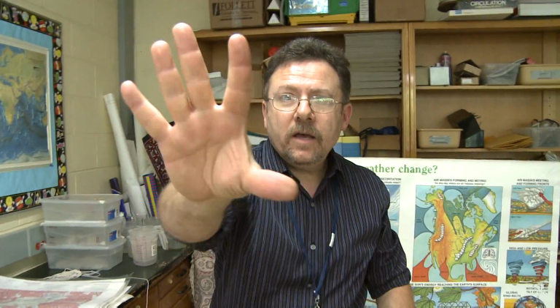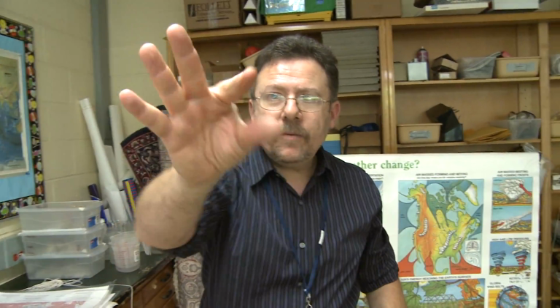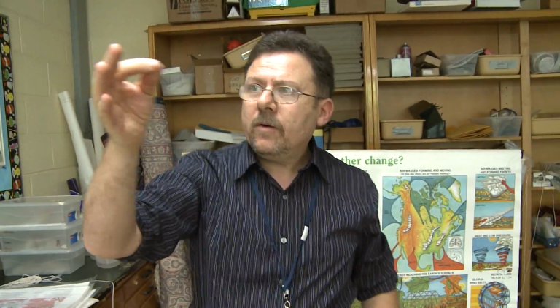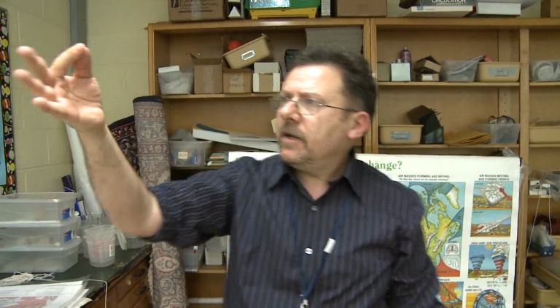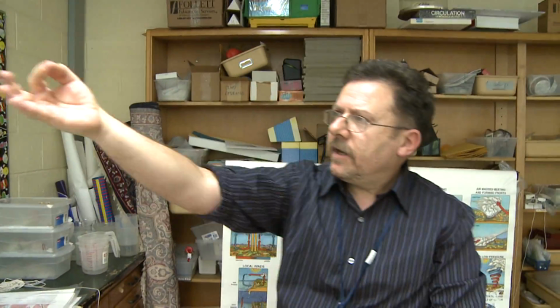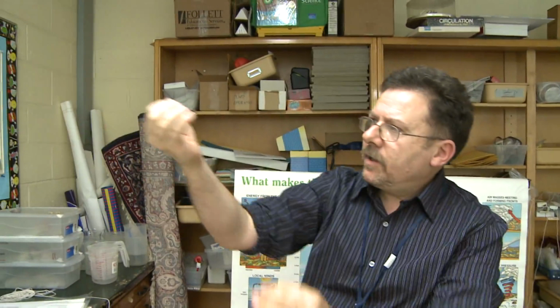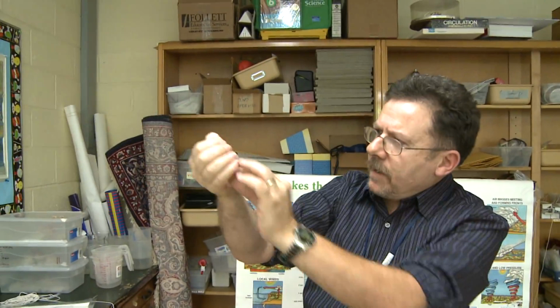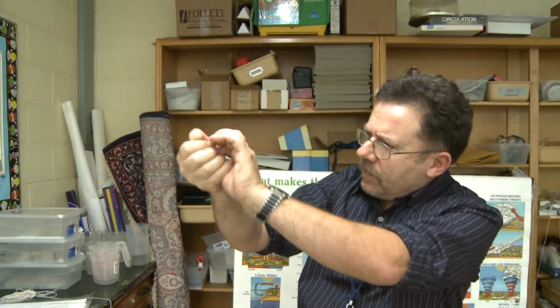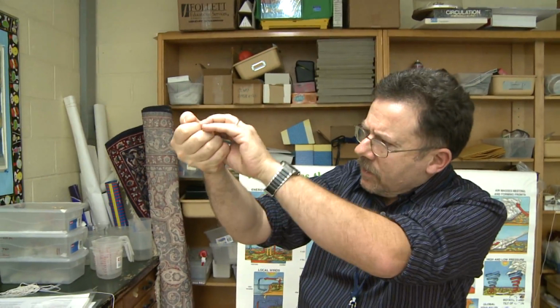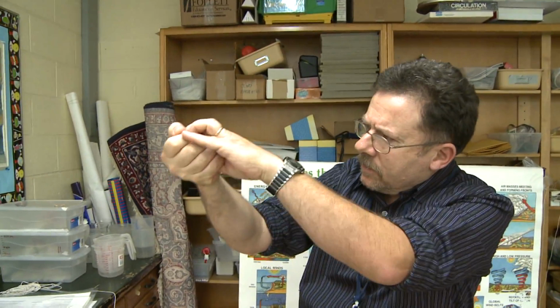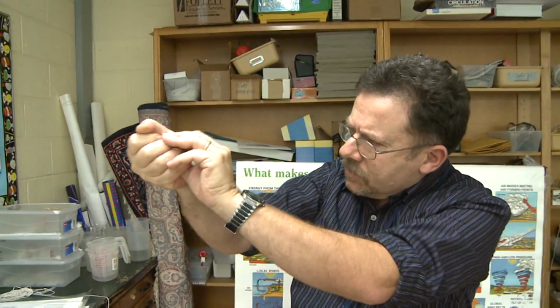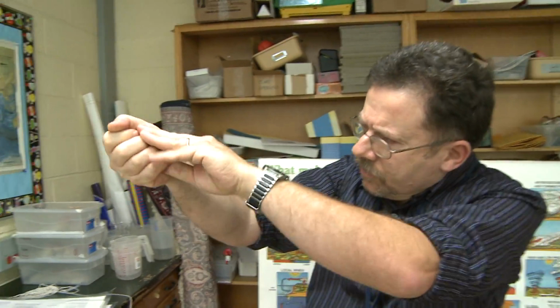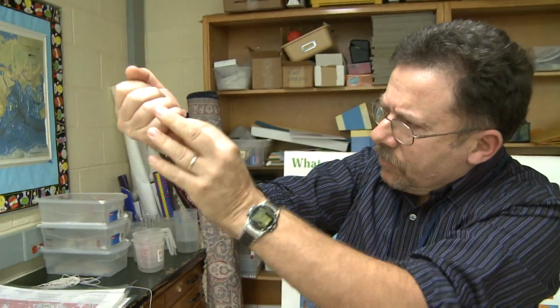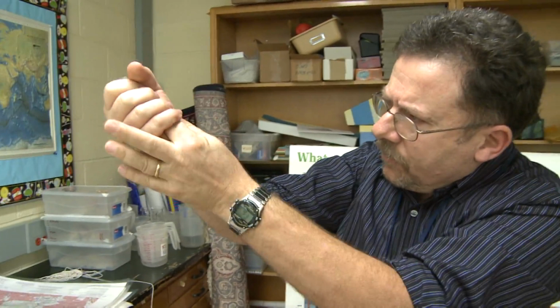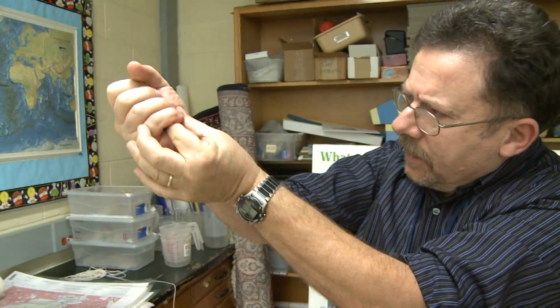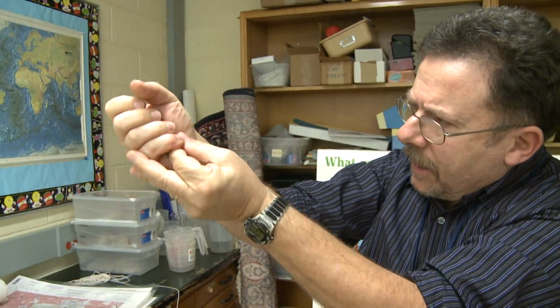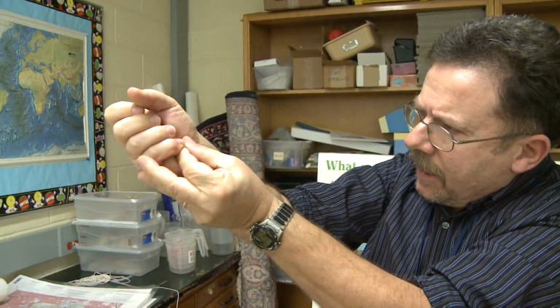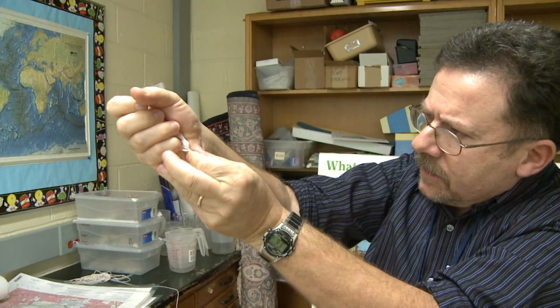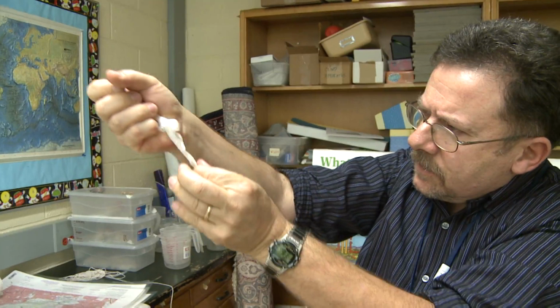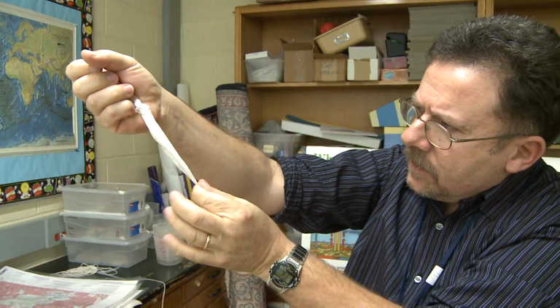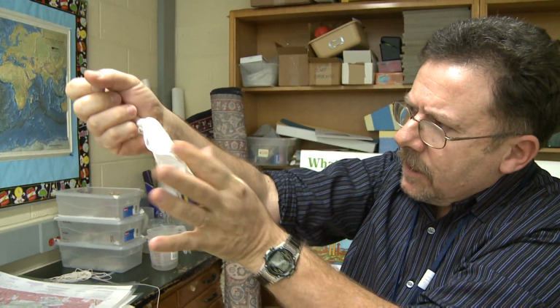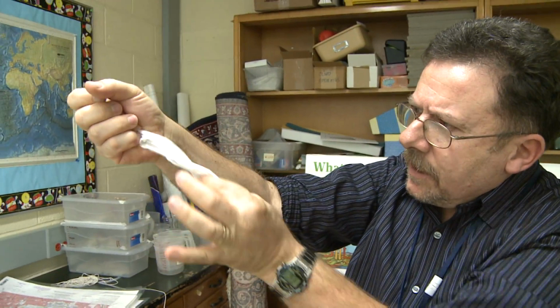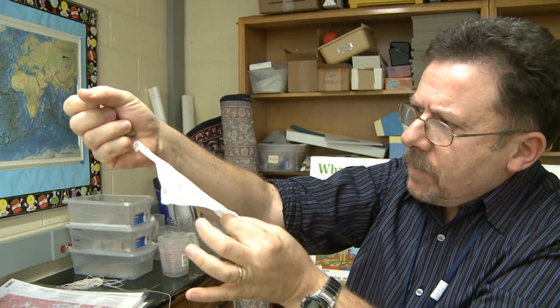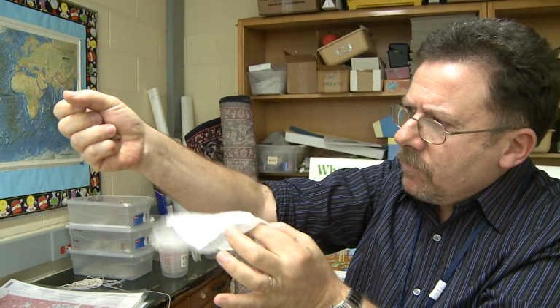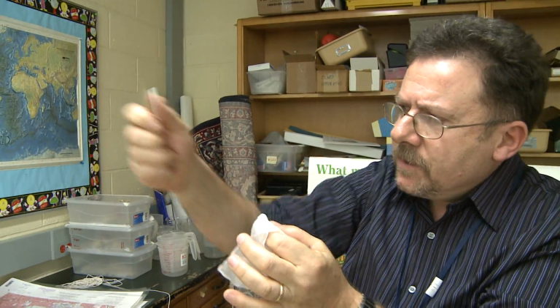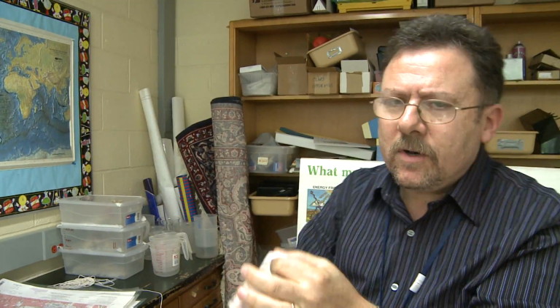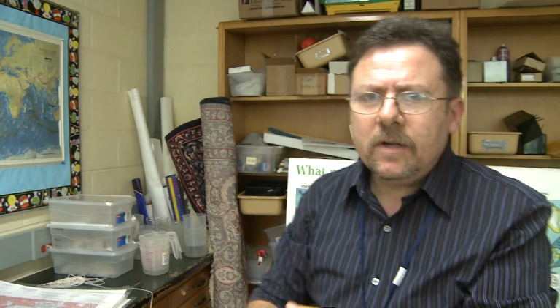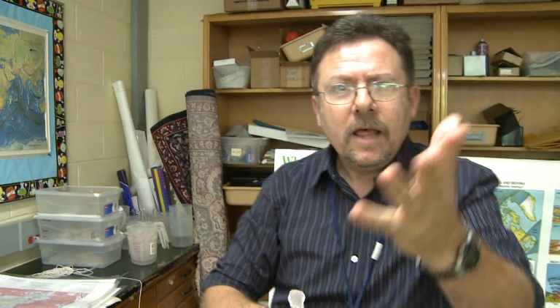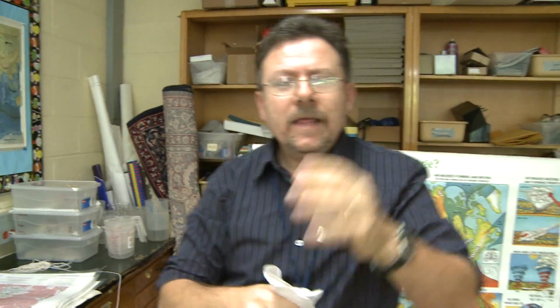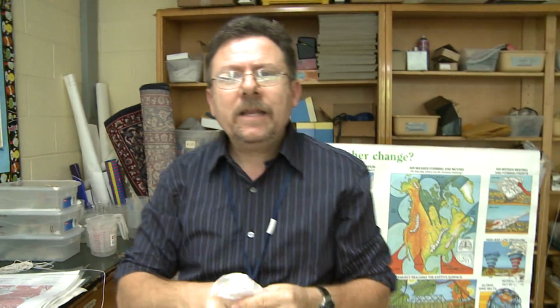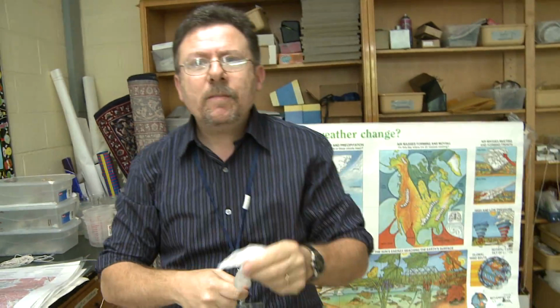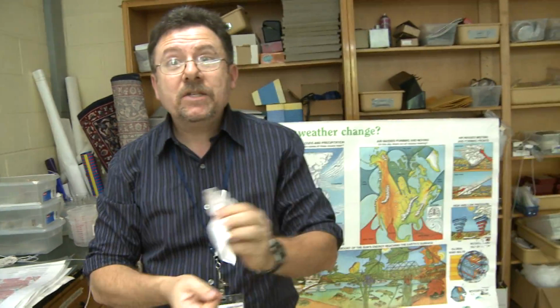We're gonna try to bring it back. One, two, three — and it's back where we started. That is magic!